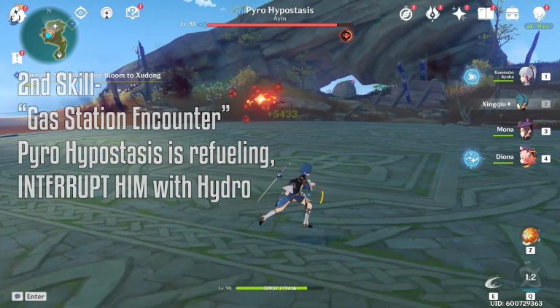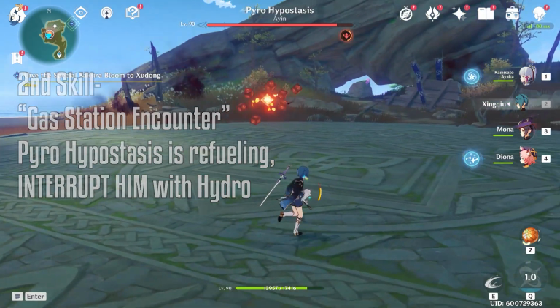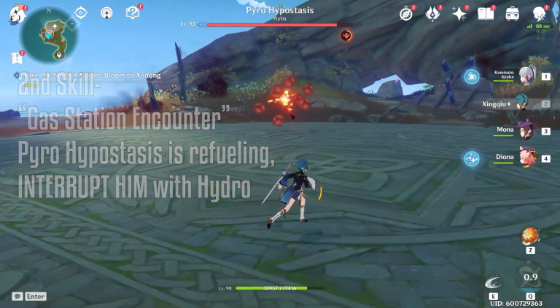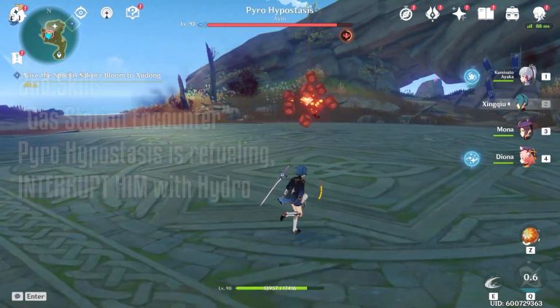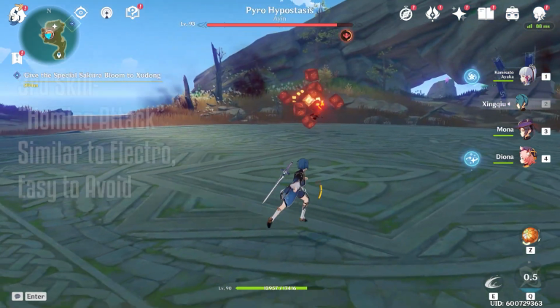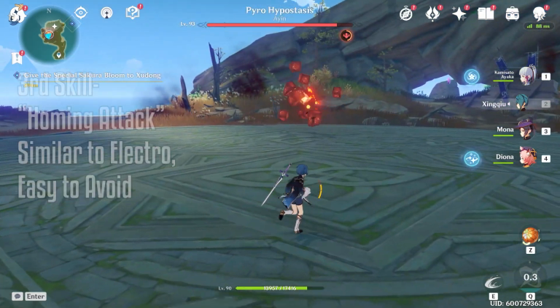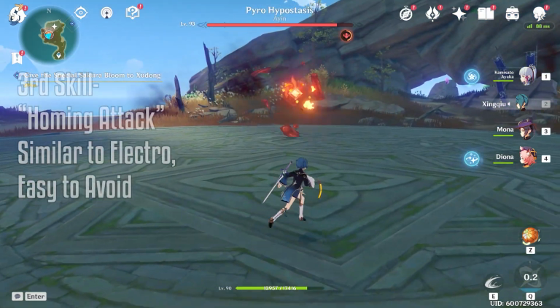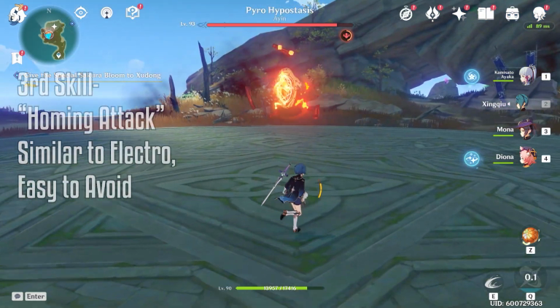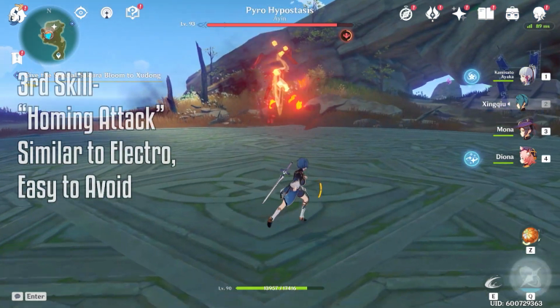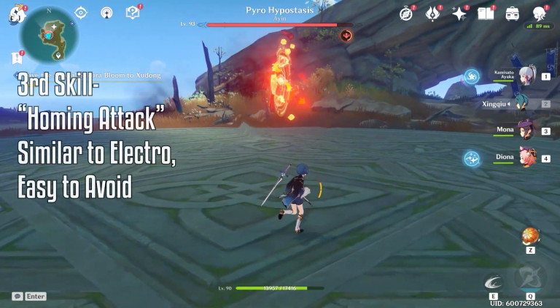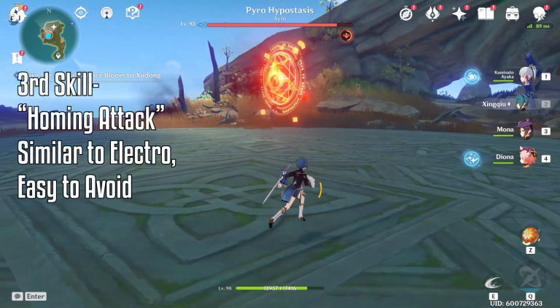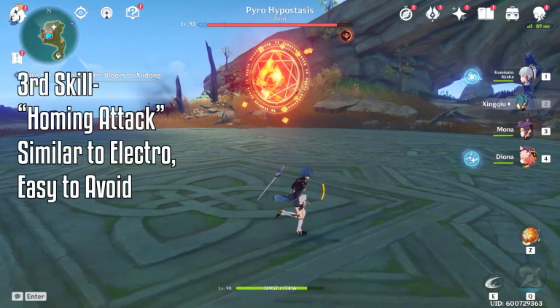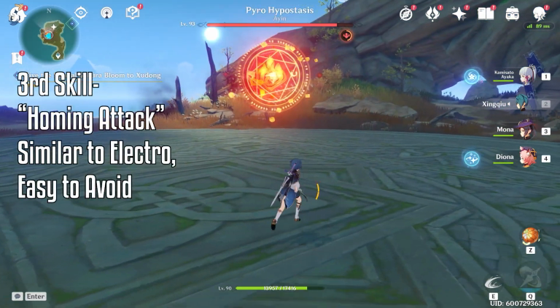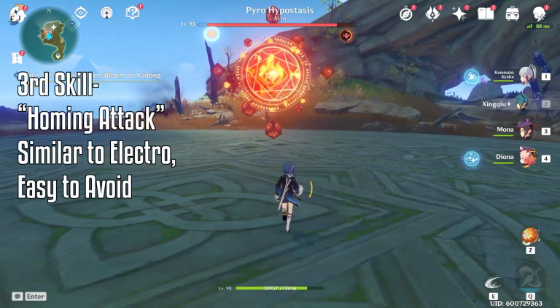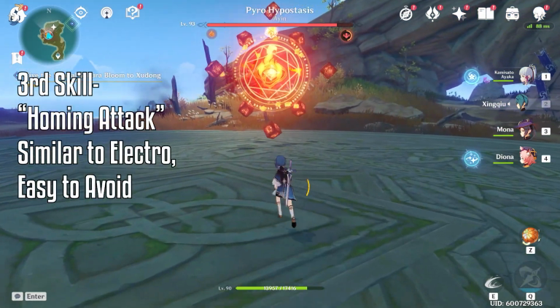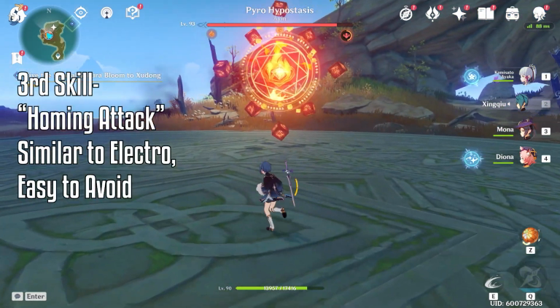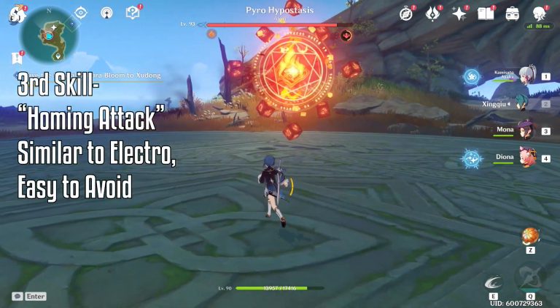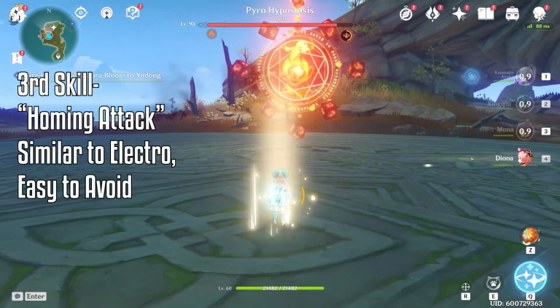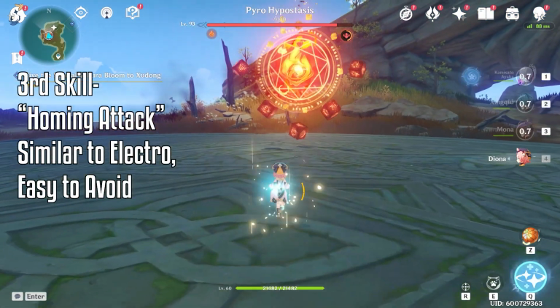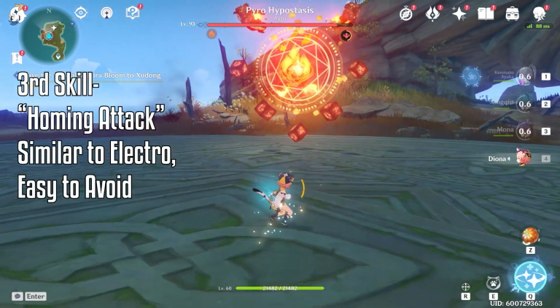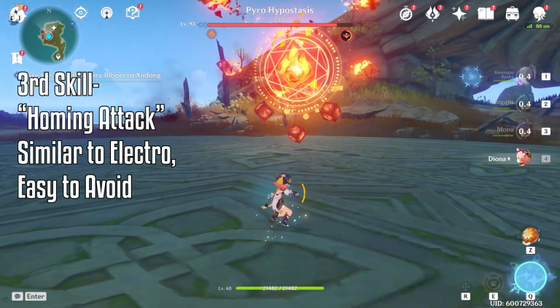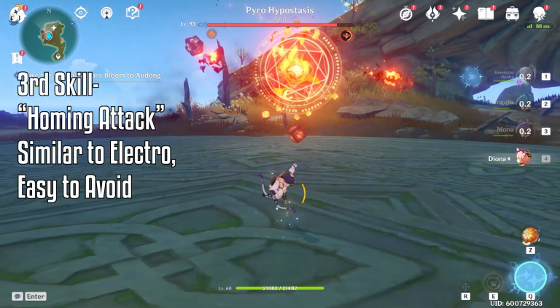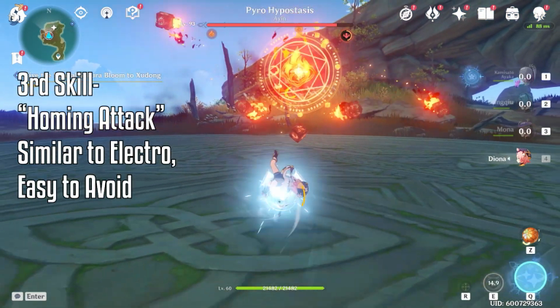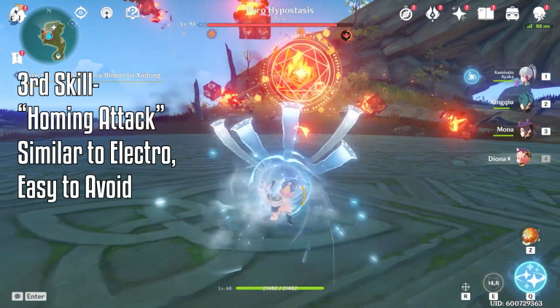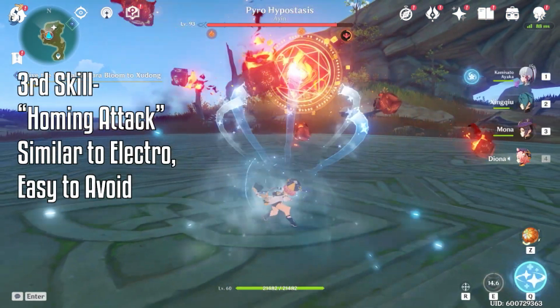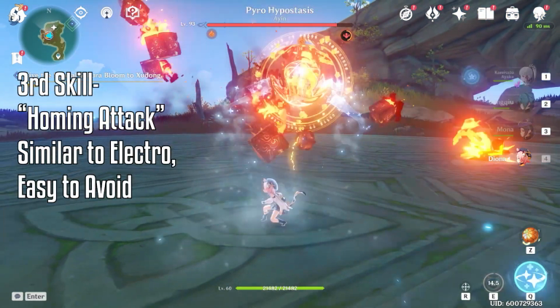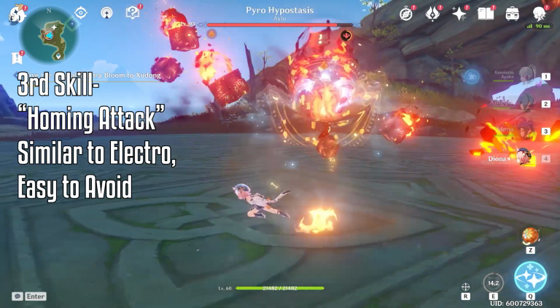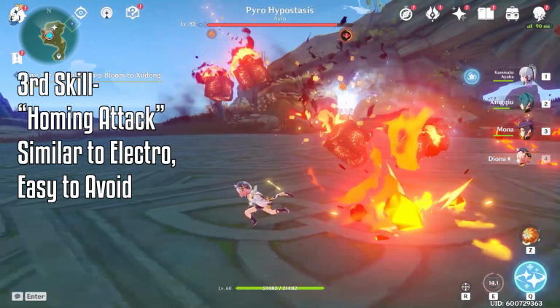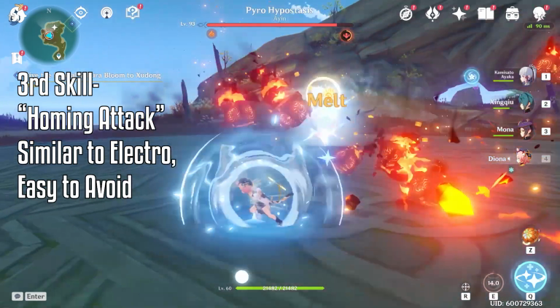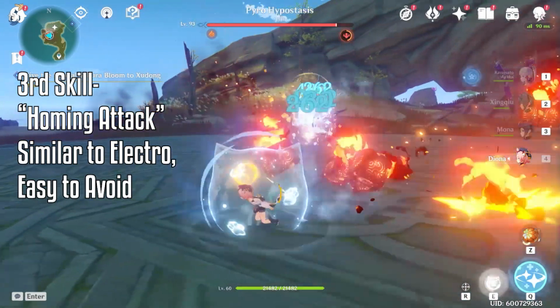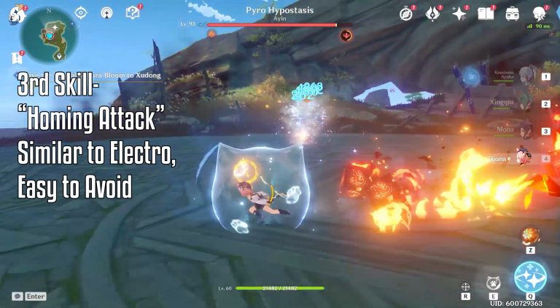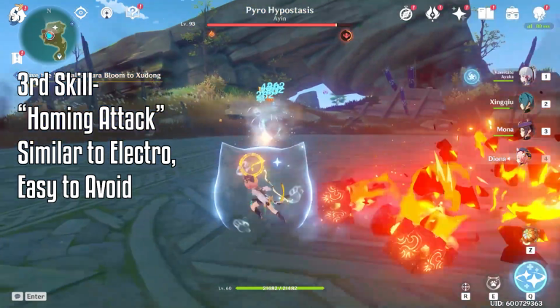The third and final skill that the boss uses is the homing attack, which is very easy to dodge.